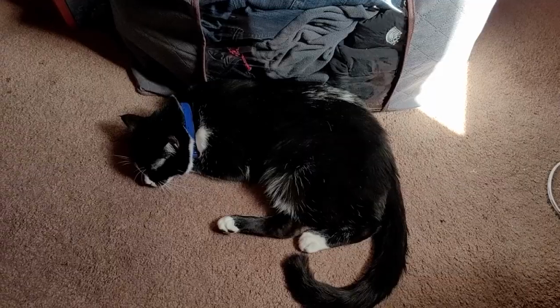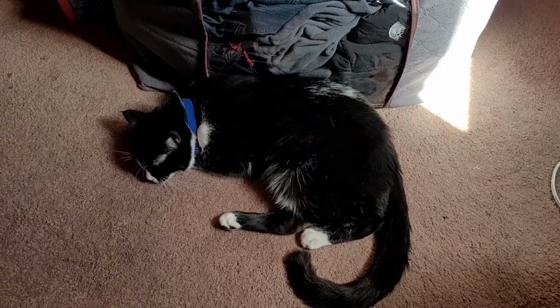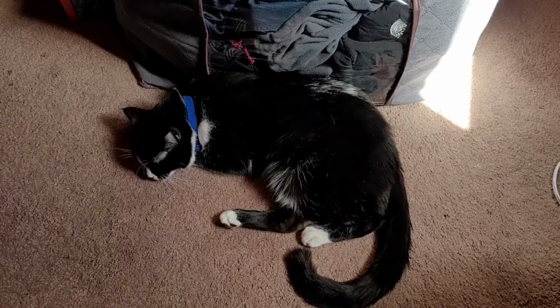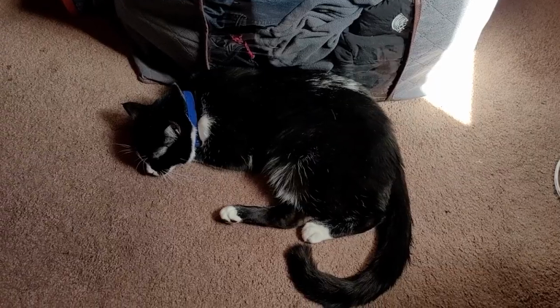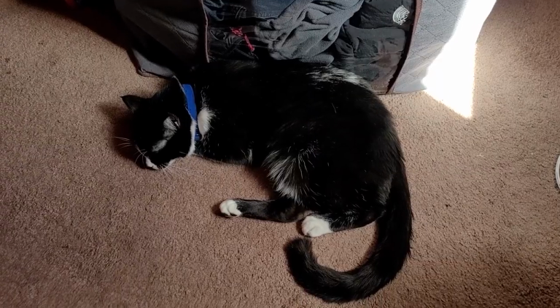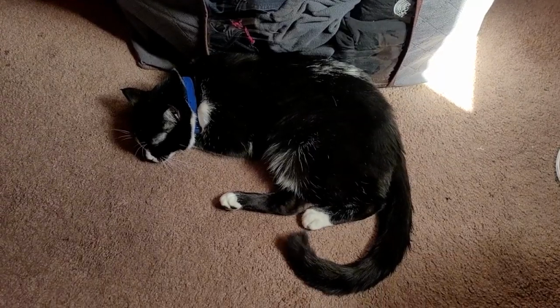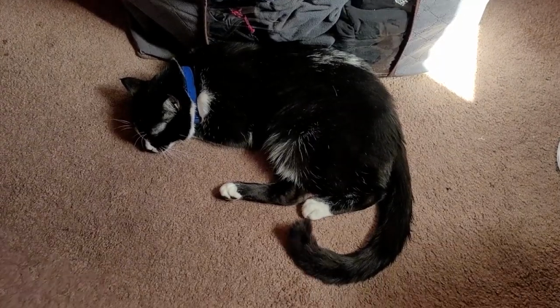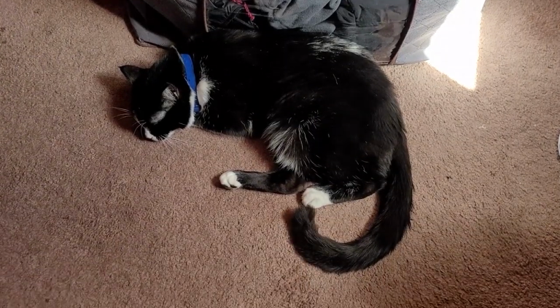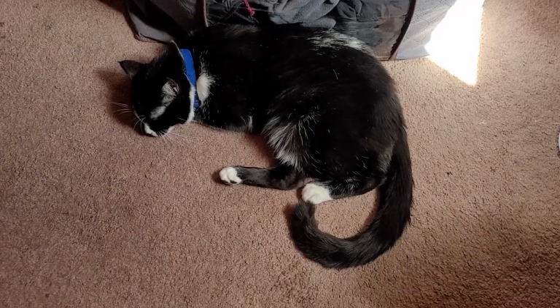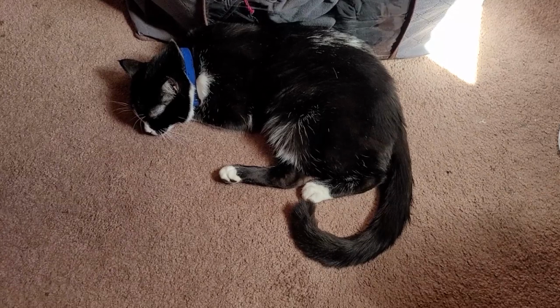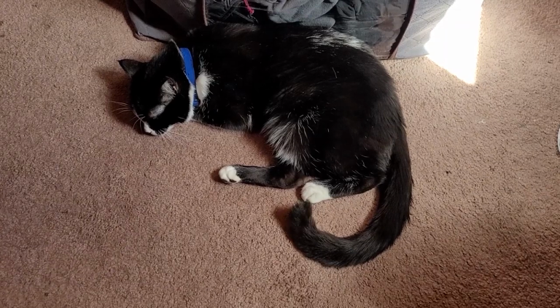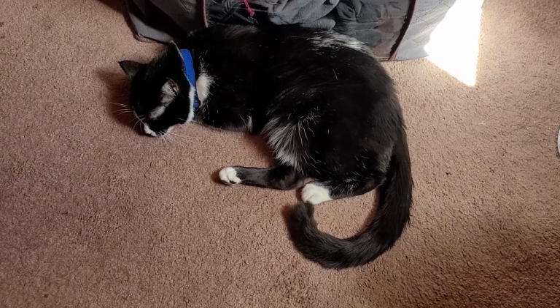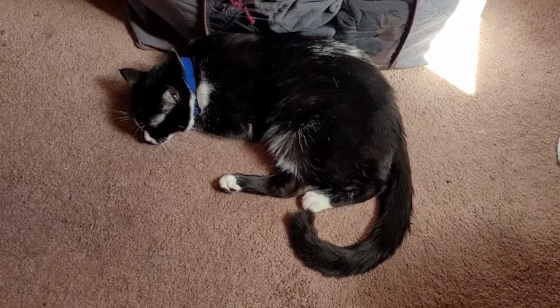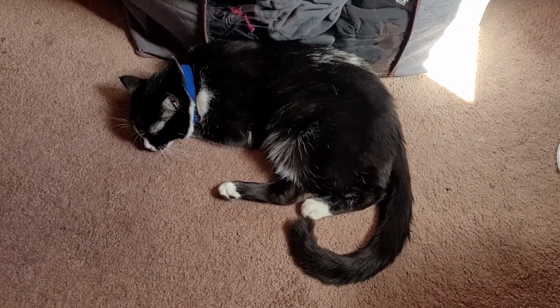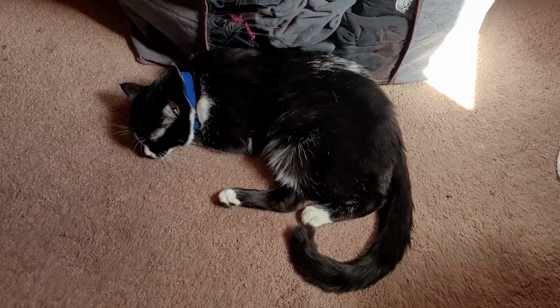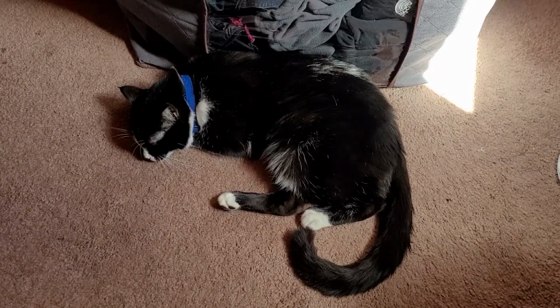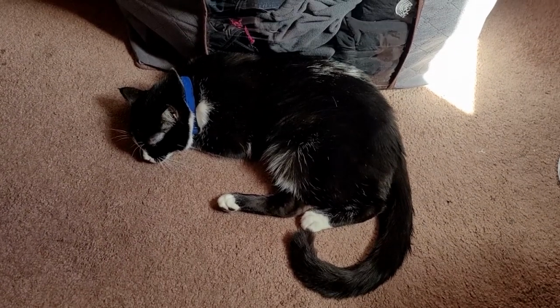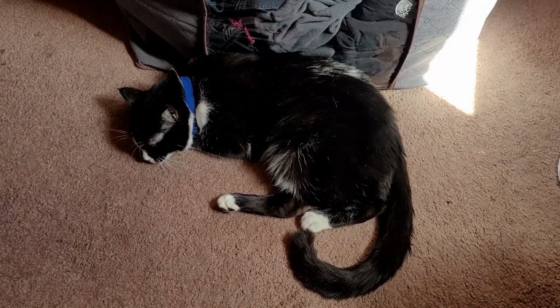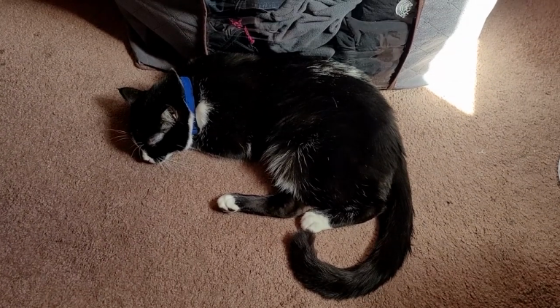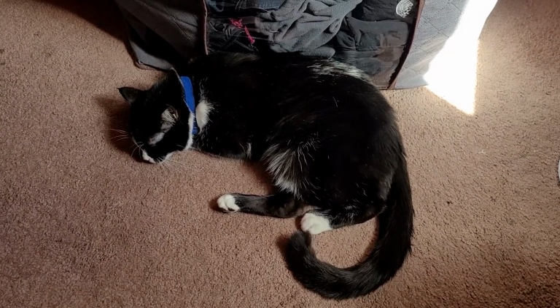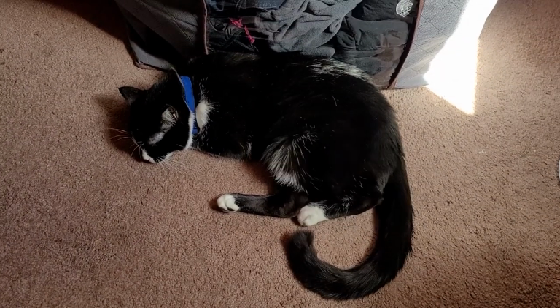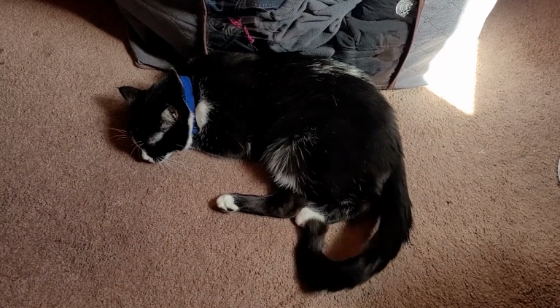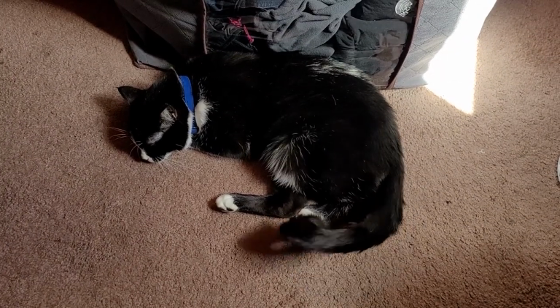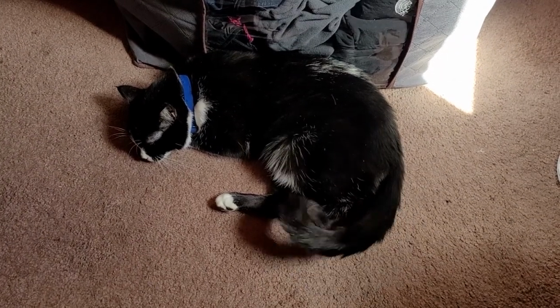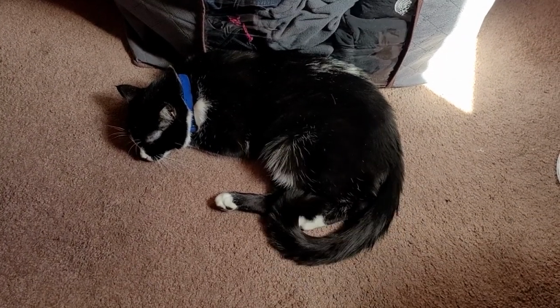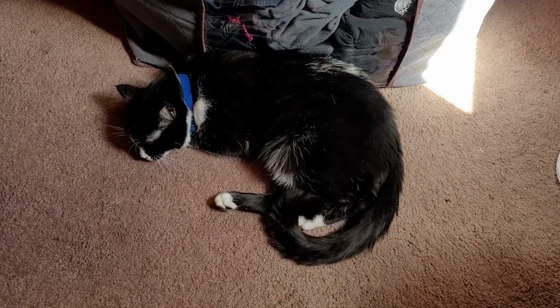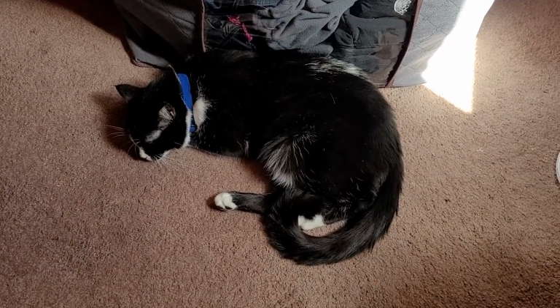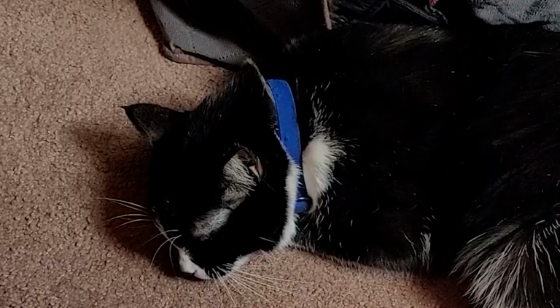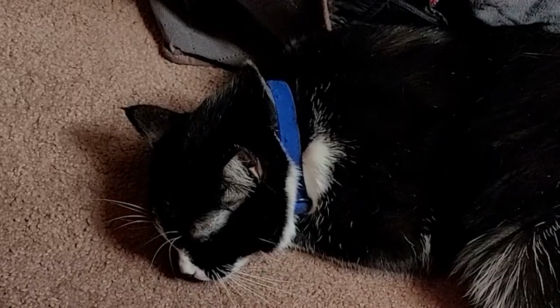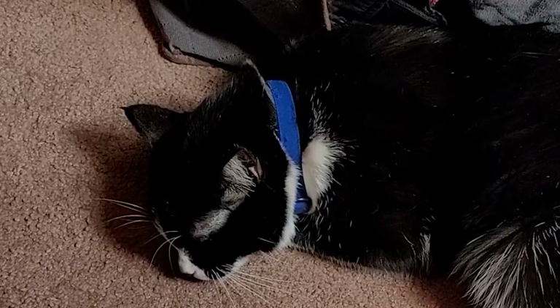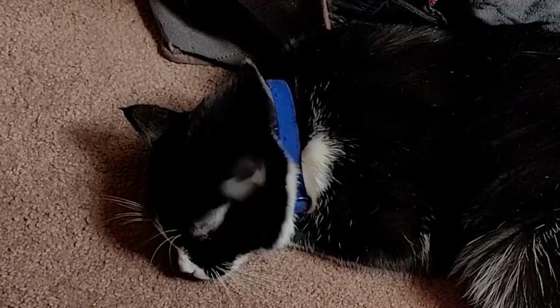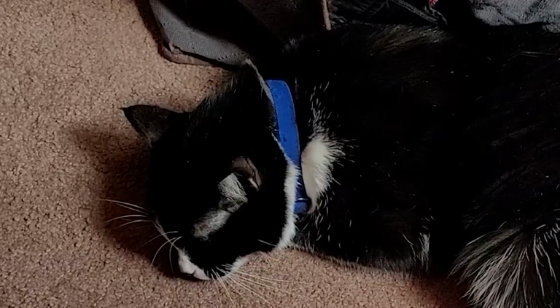Here is my baby boy before we leave — he is napping. He's so cute, look at him.